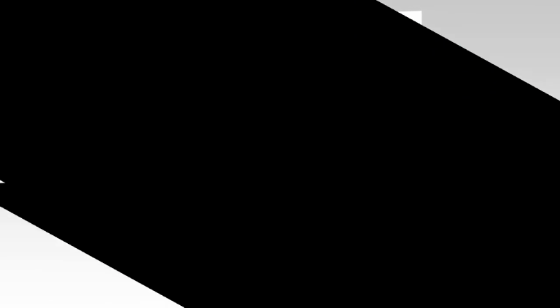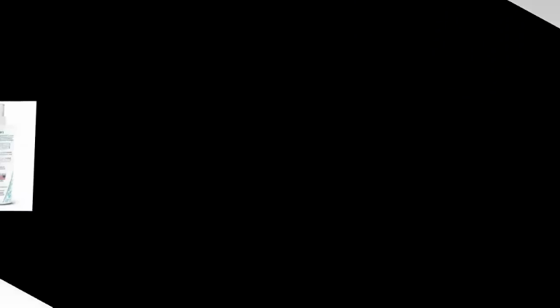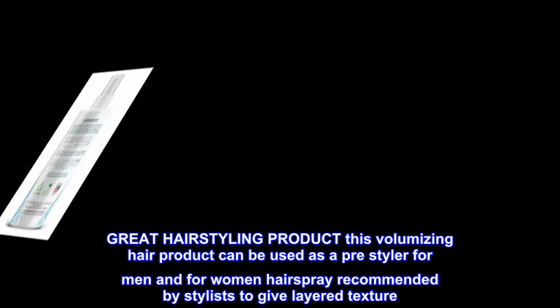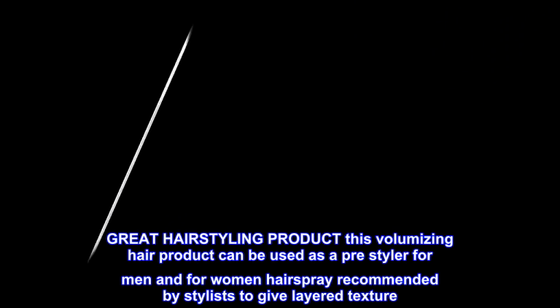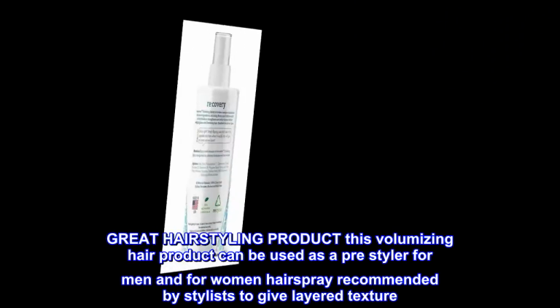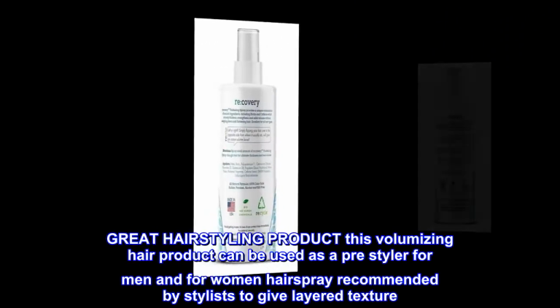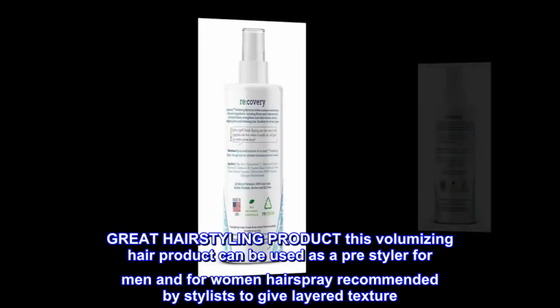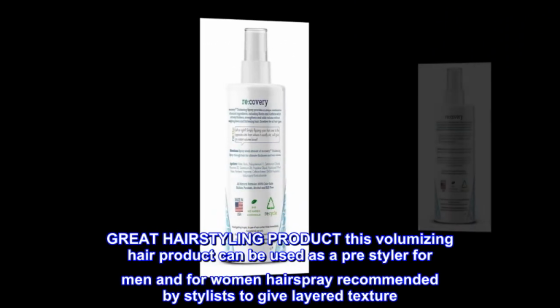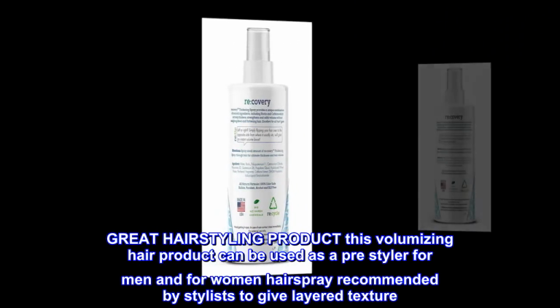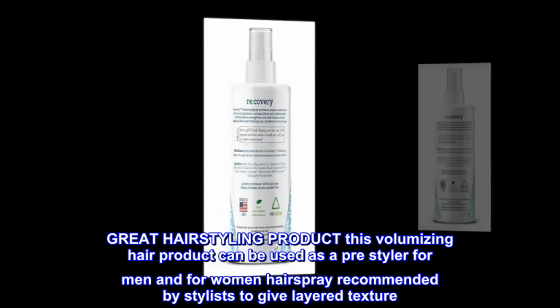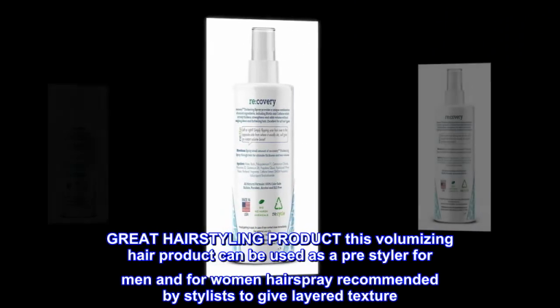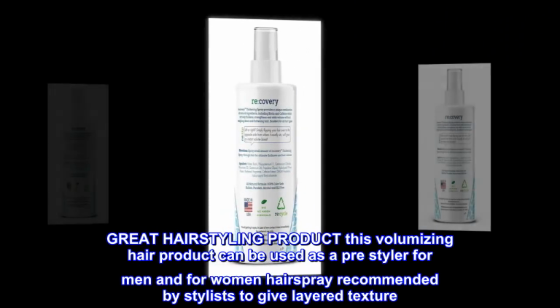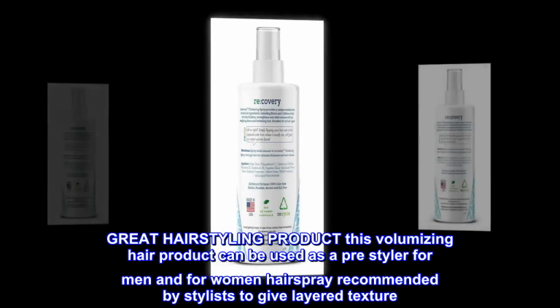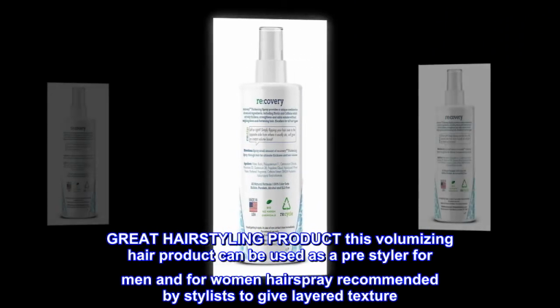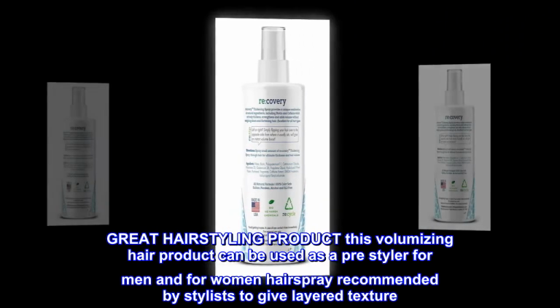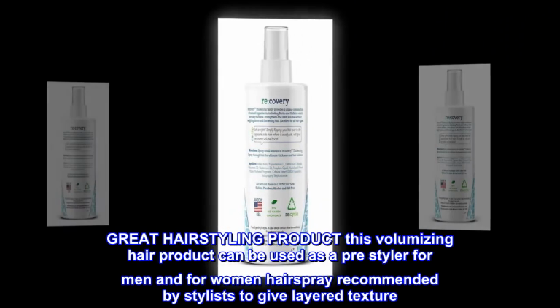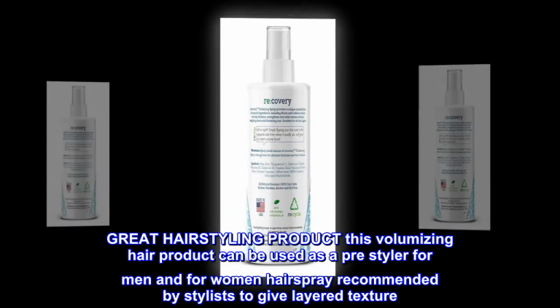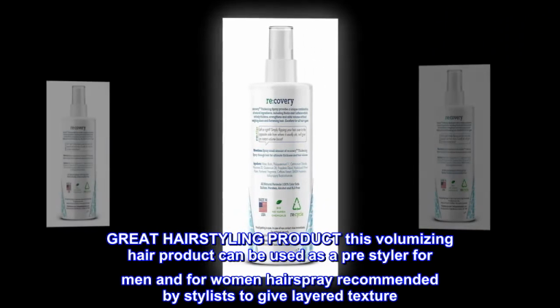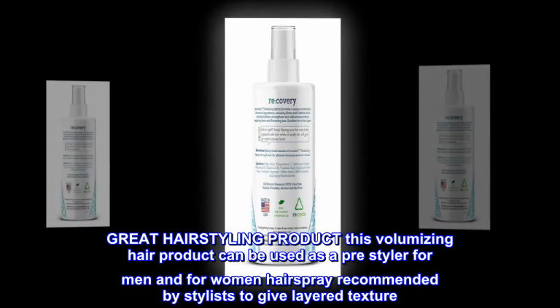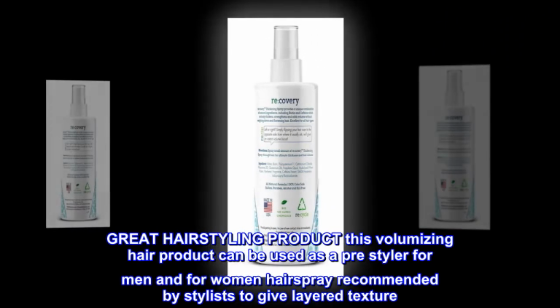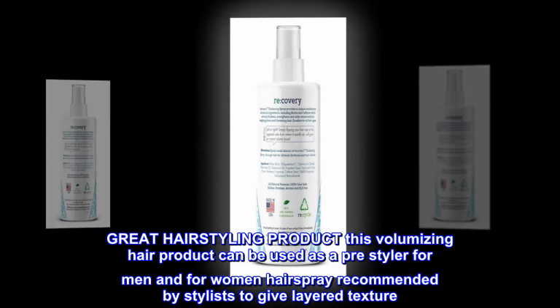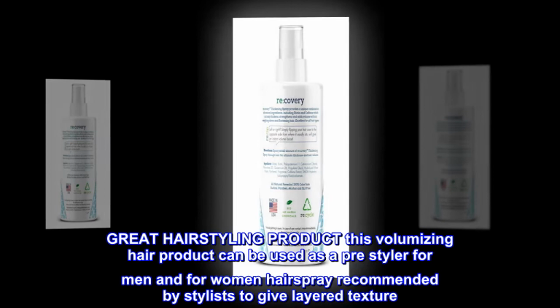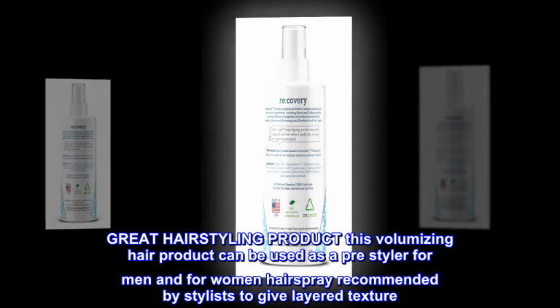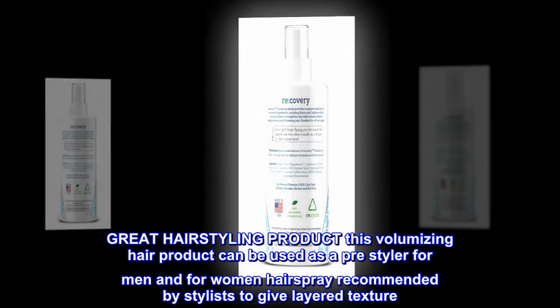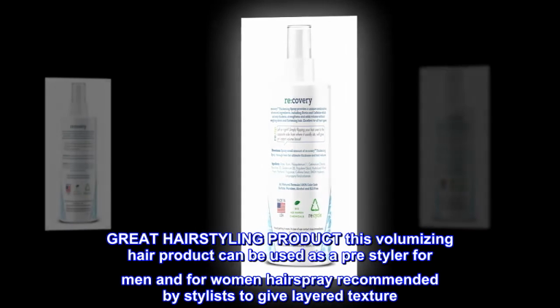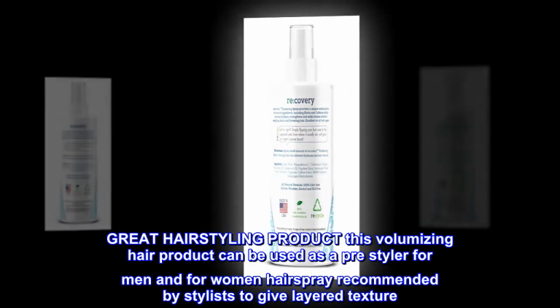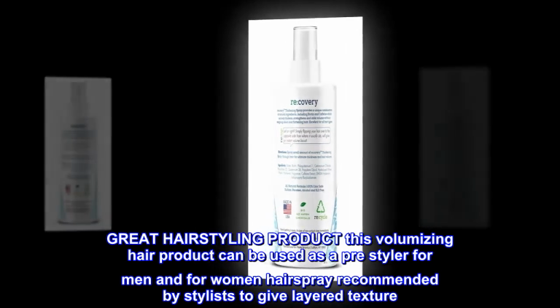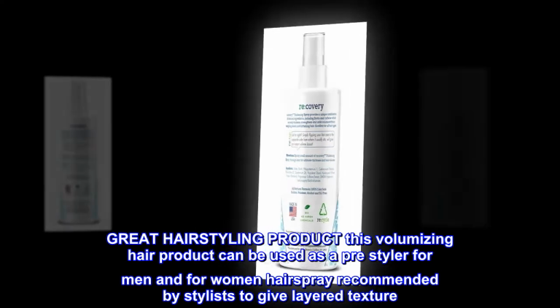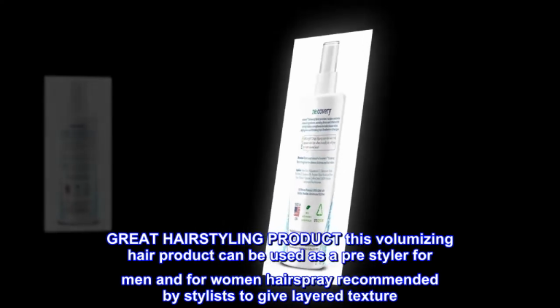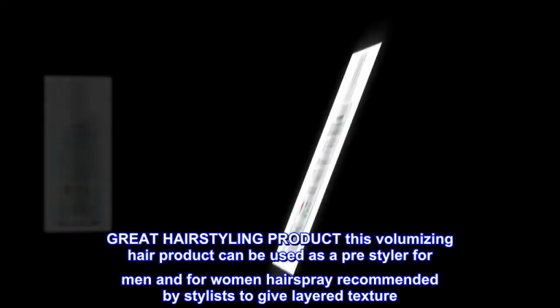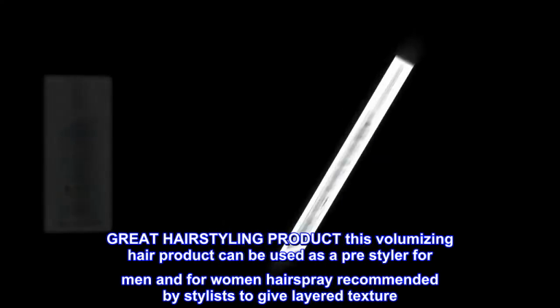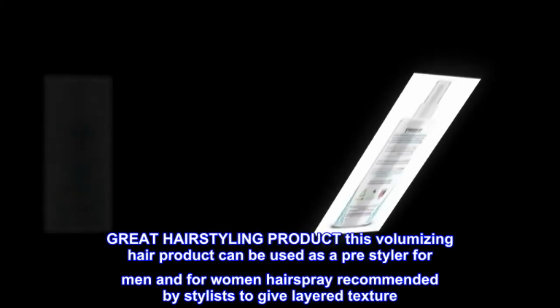Great Hair Styling Product. This volumizing hair product can be used as a pre-styler for men and for women. Hair spray recommended by stylists to give layered texture.